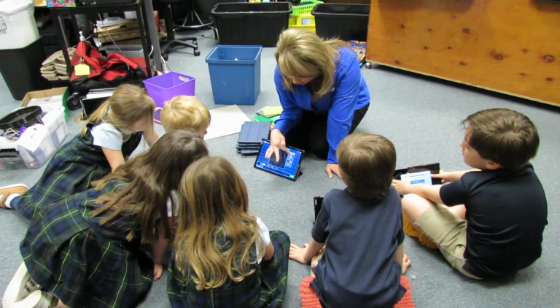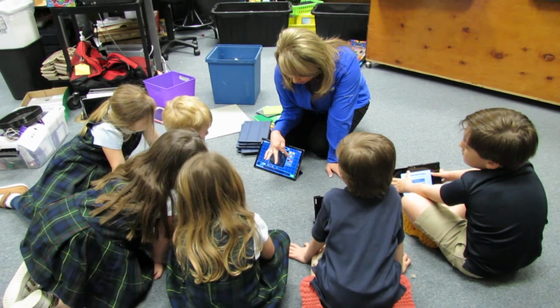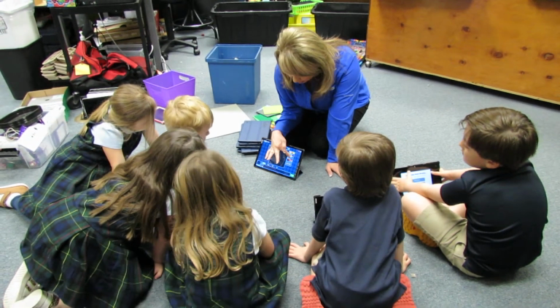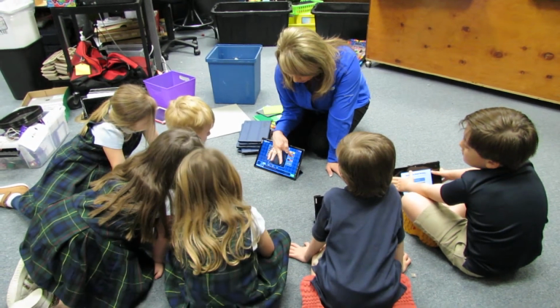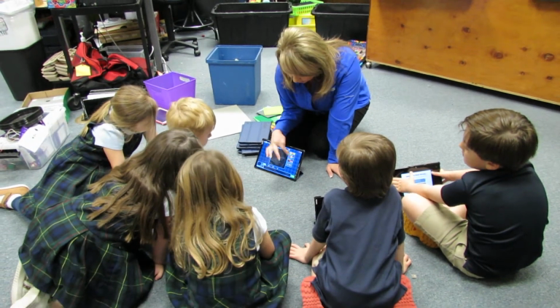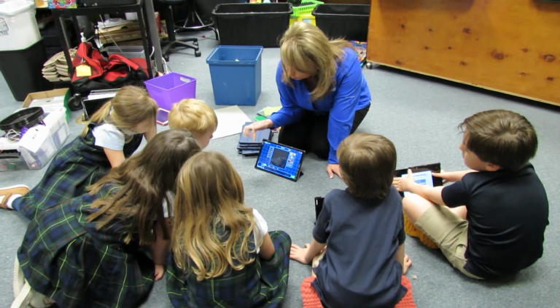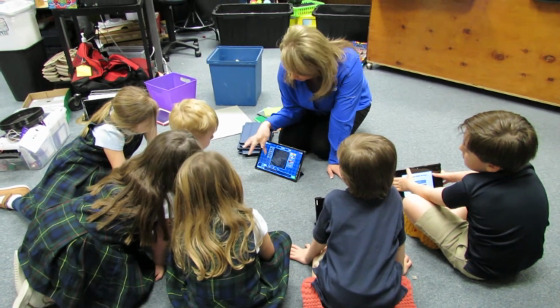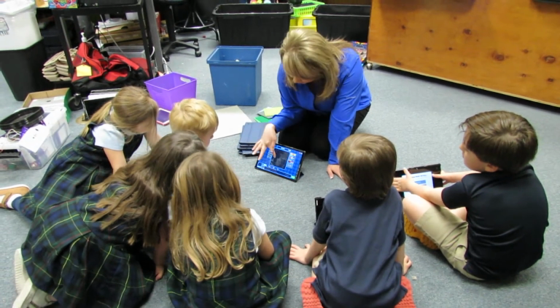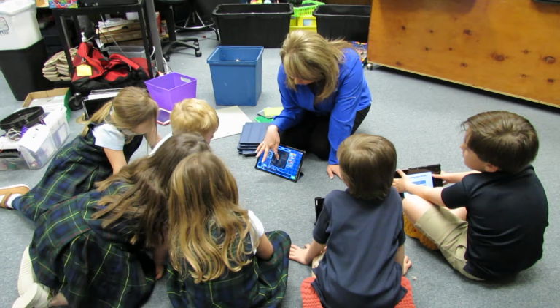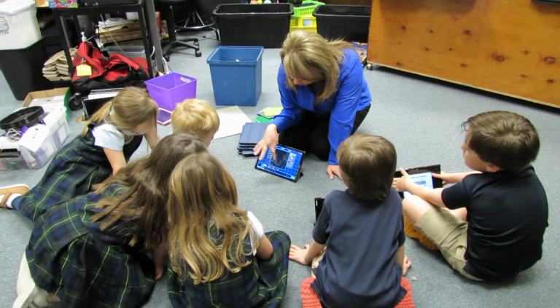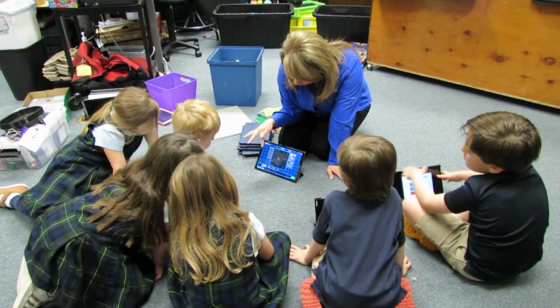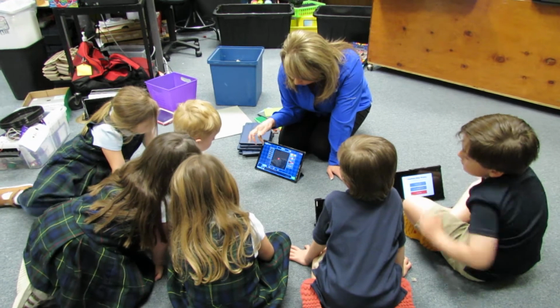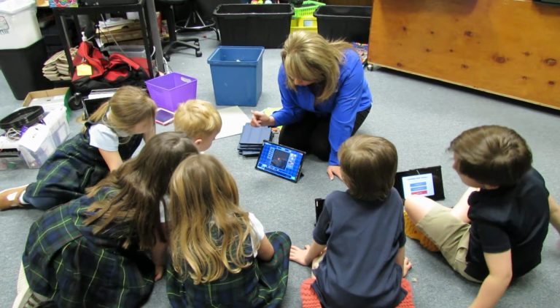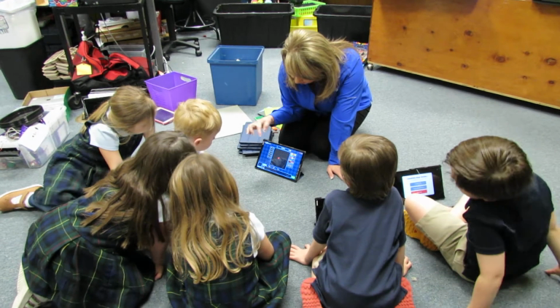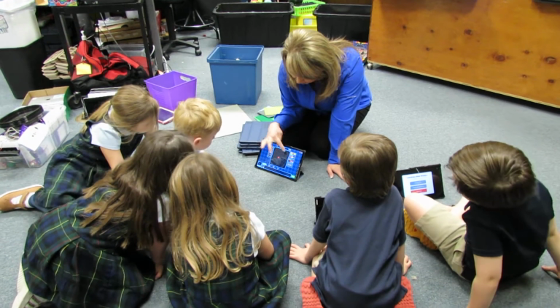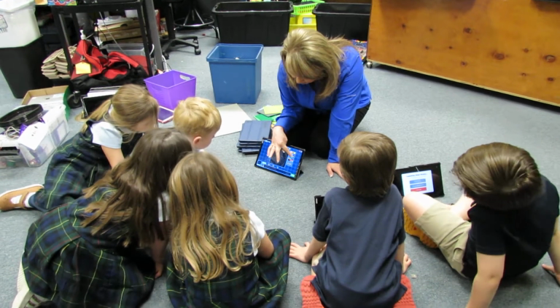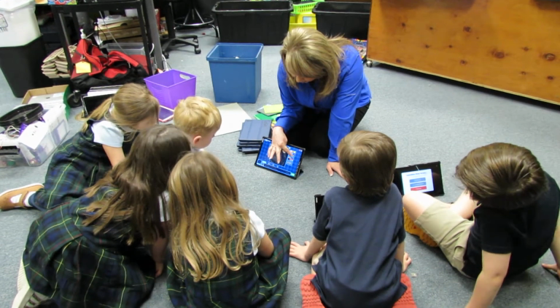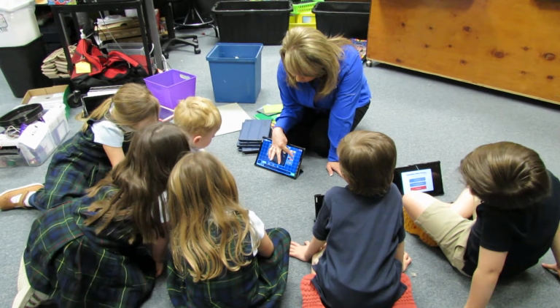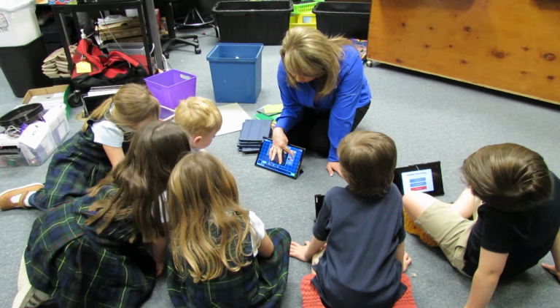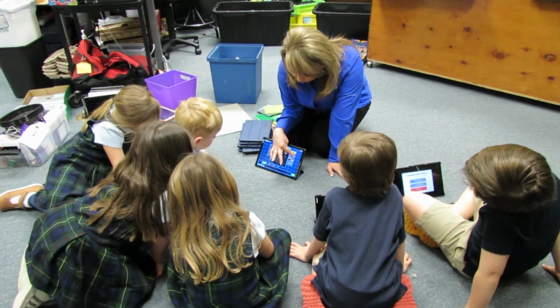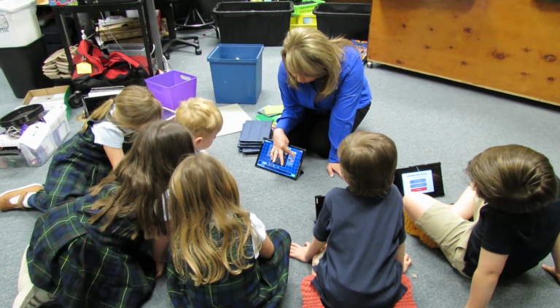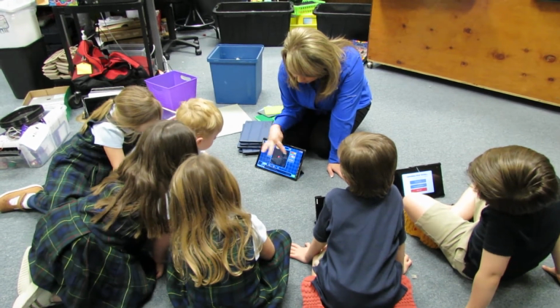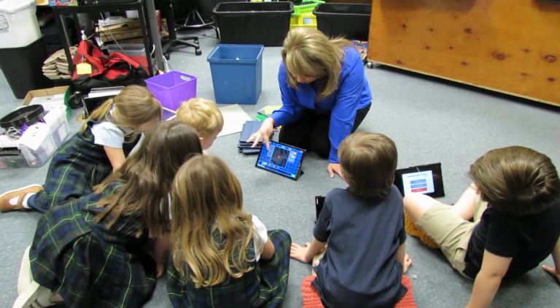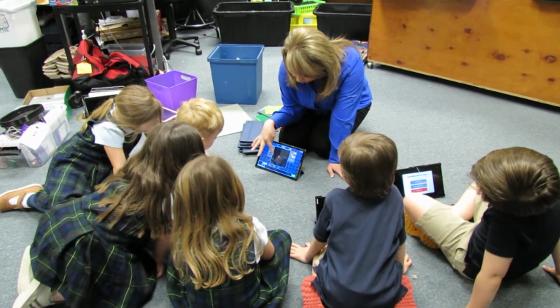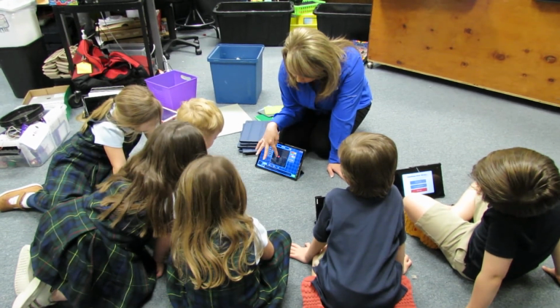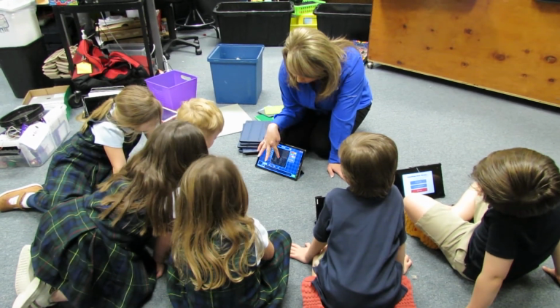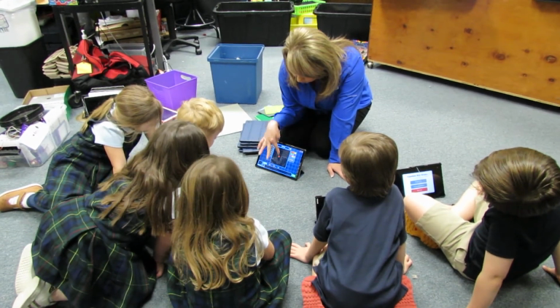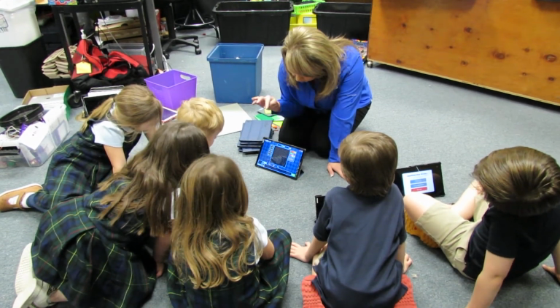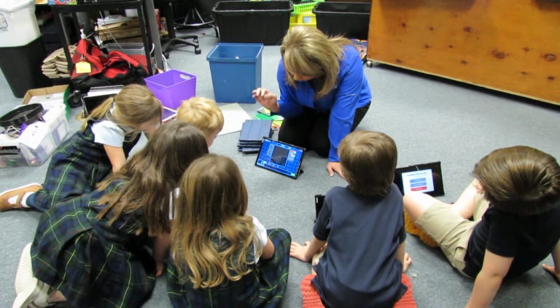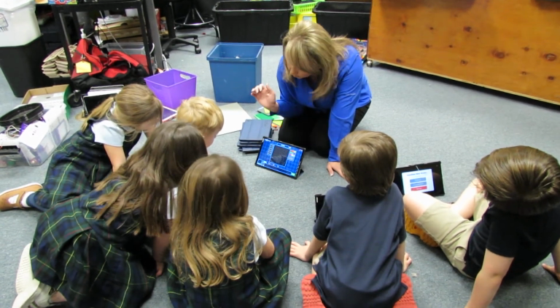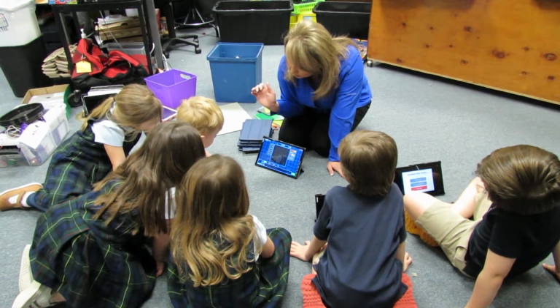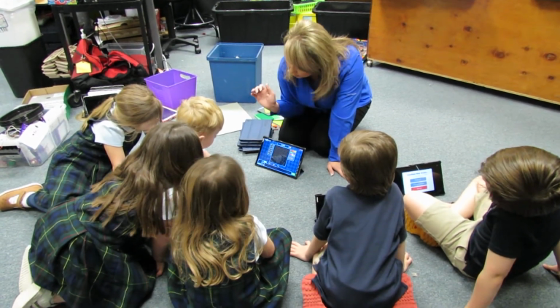Now if we make a touch and we don't want that touch there, remember we have to do our eraser and erase it.